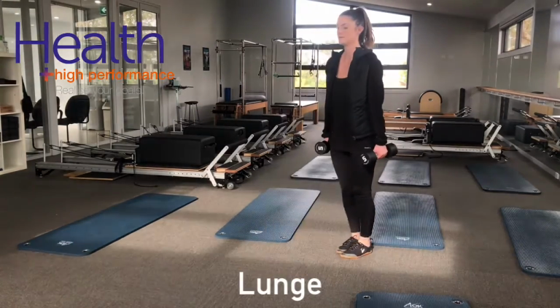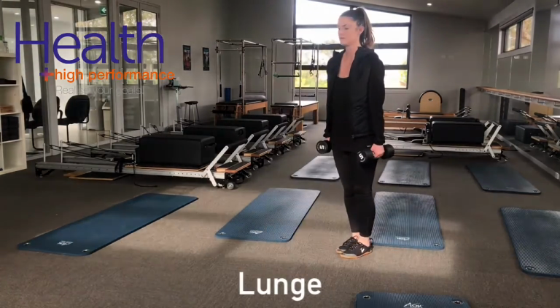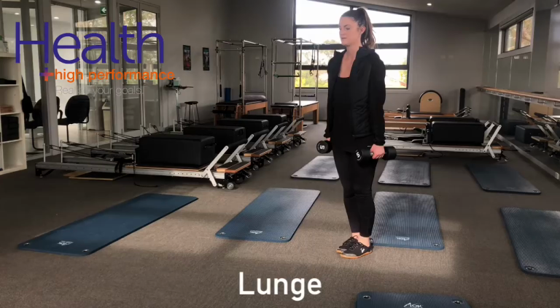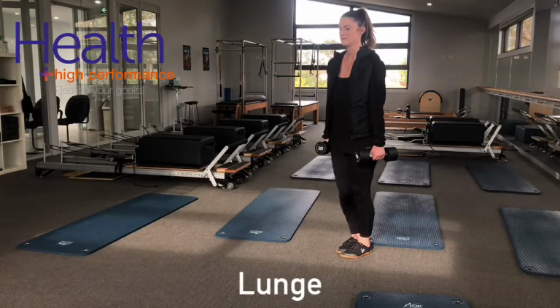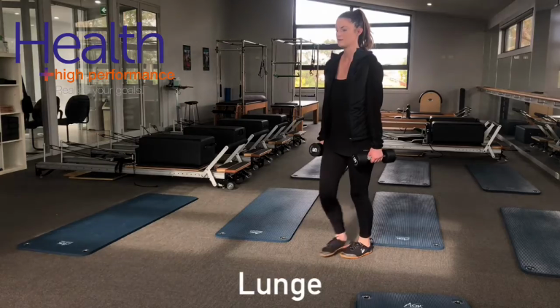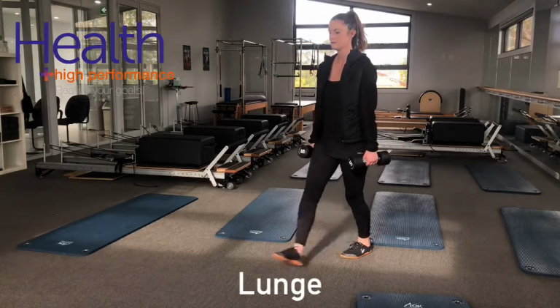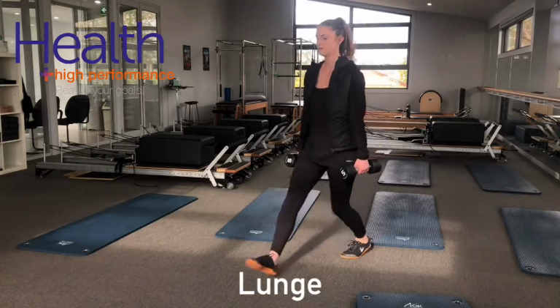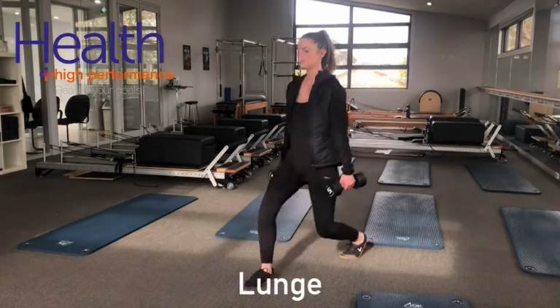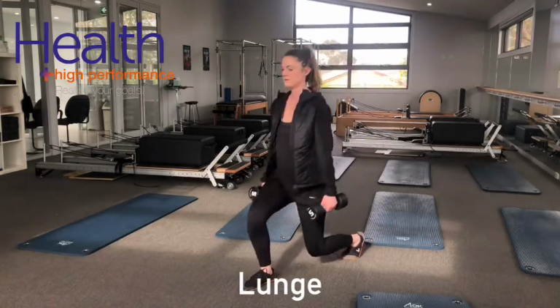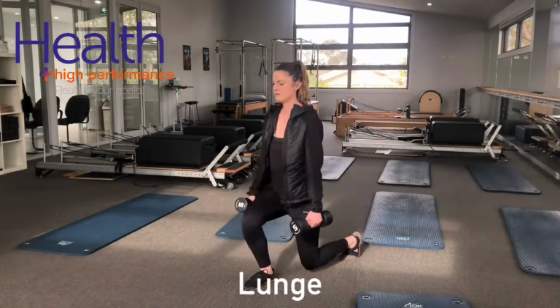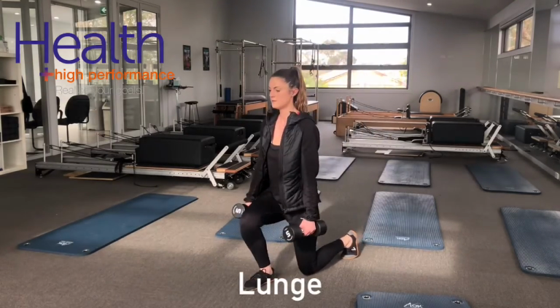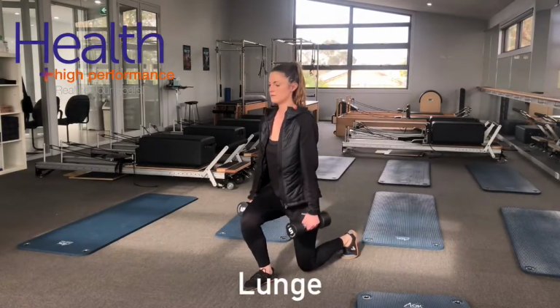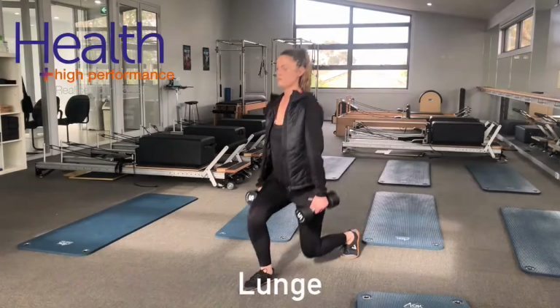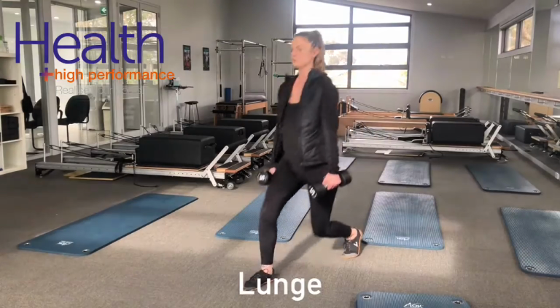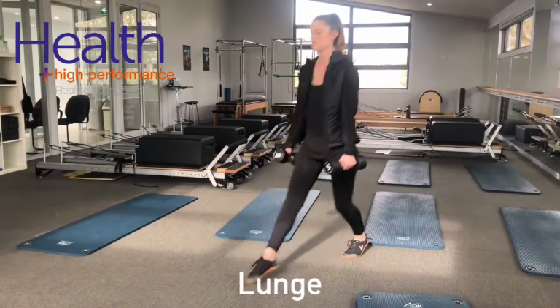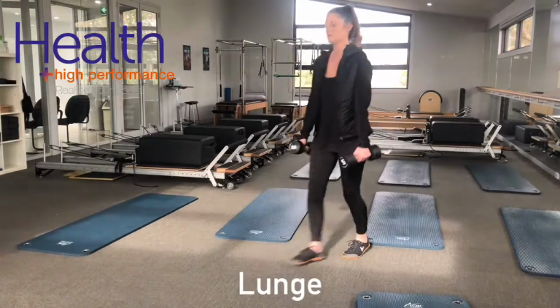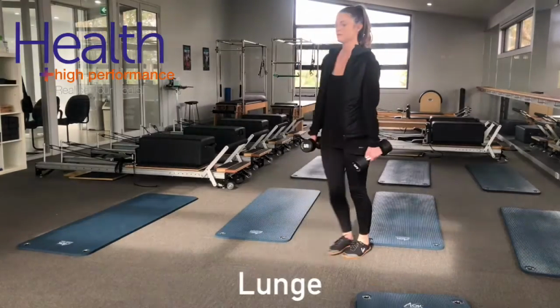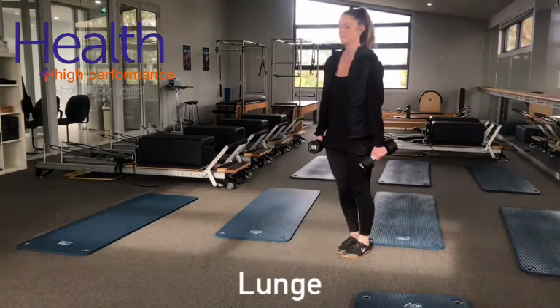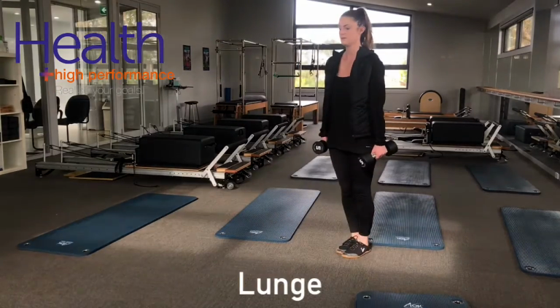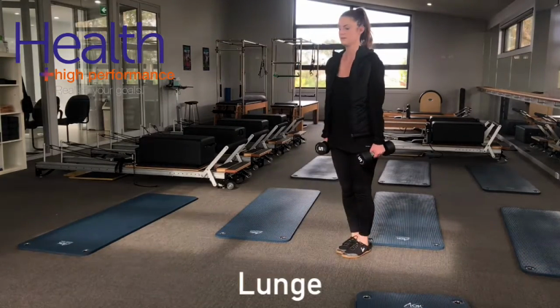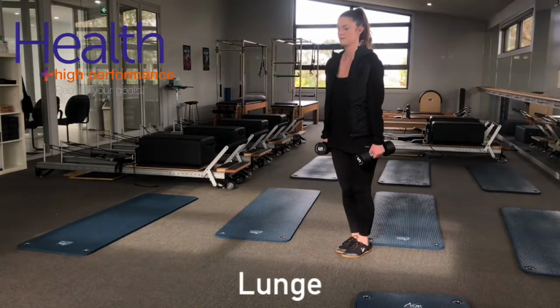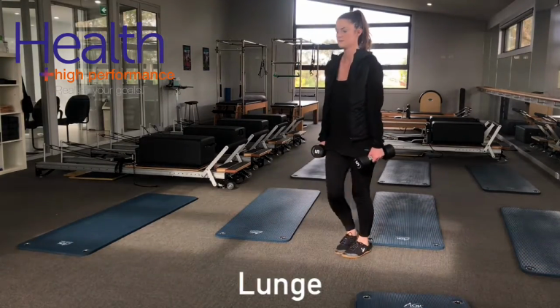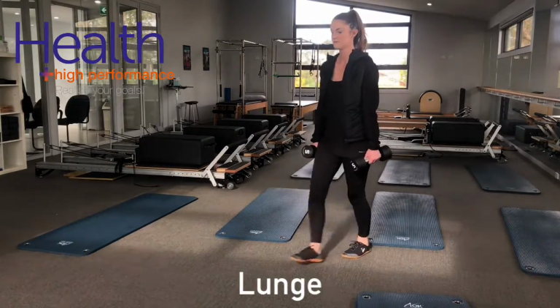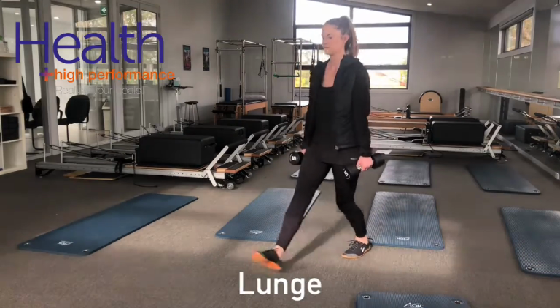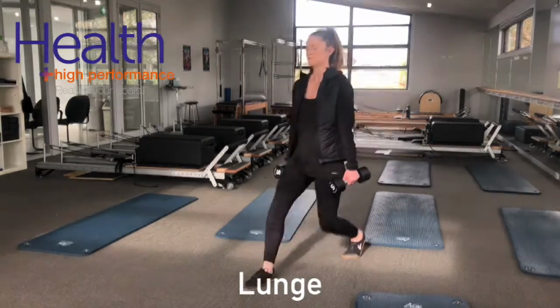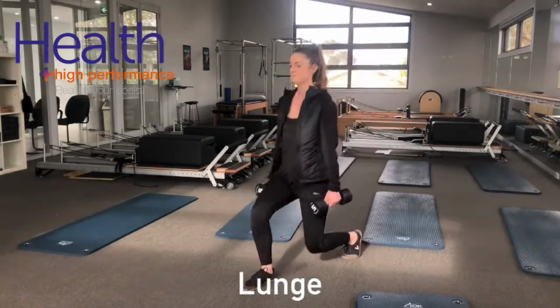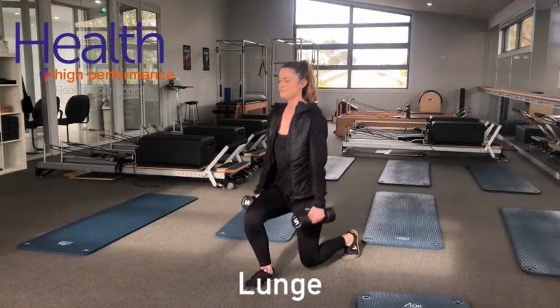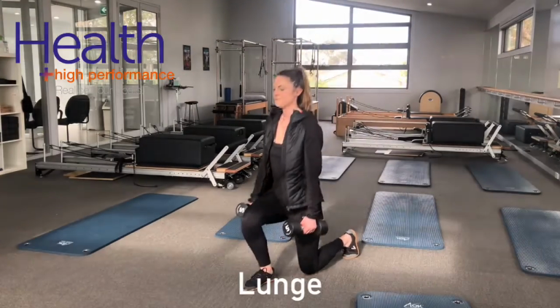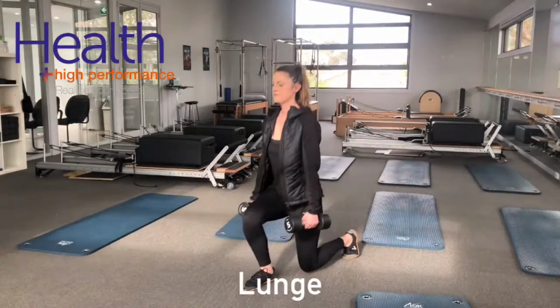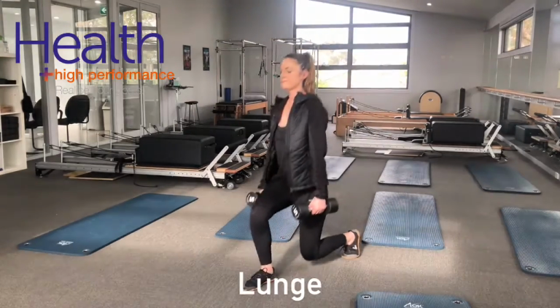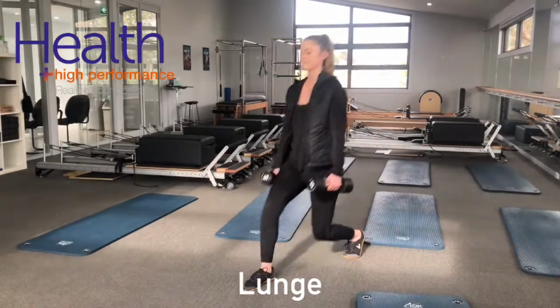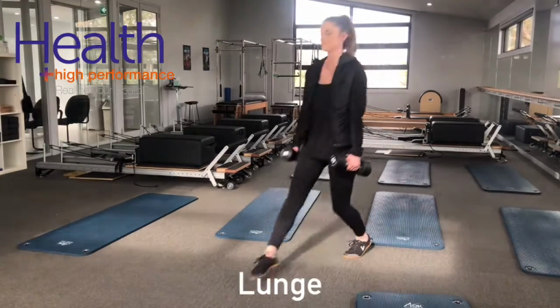For further assistance, please don't hesitate to contact us at healthhp.com.au.